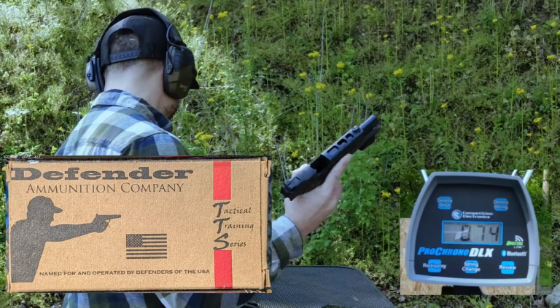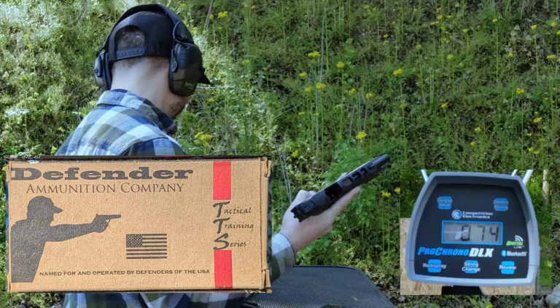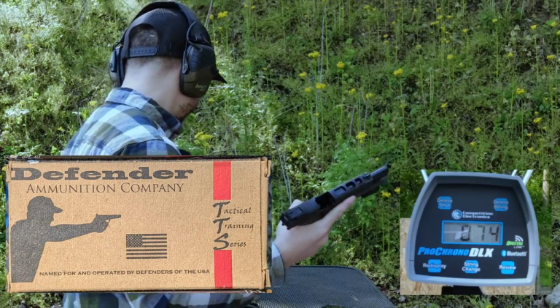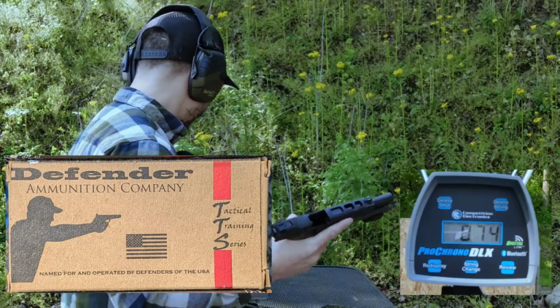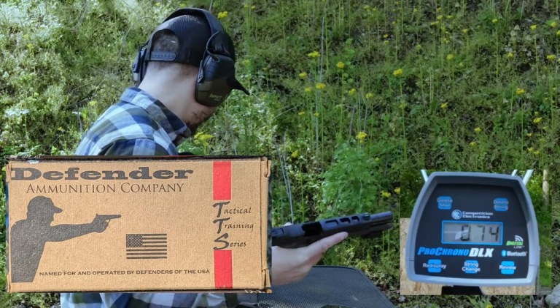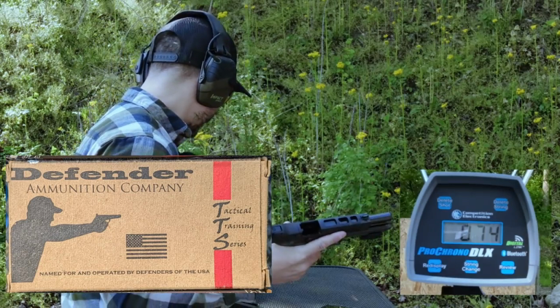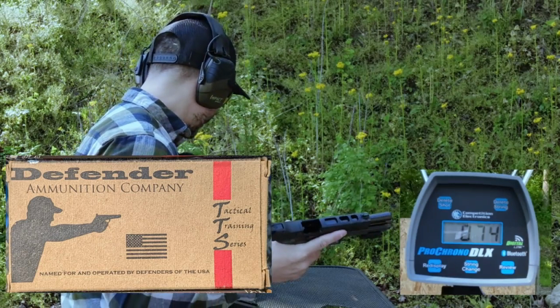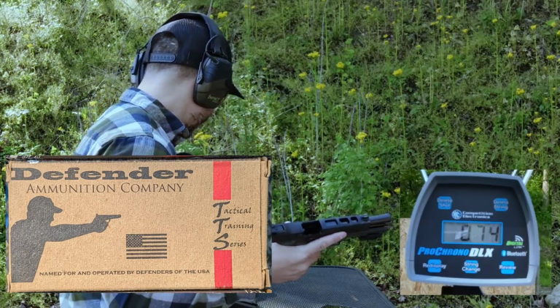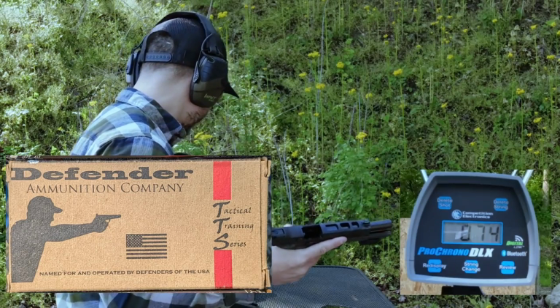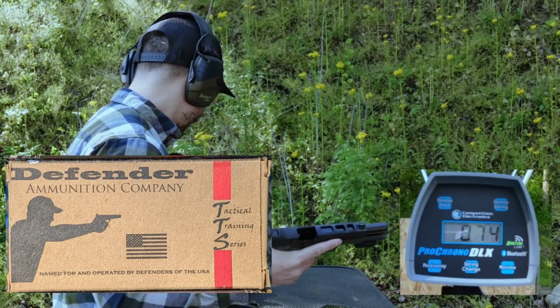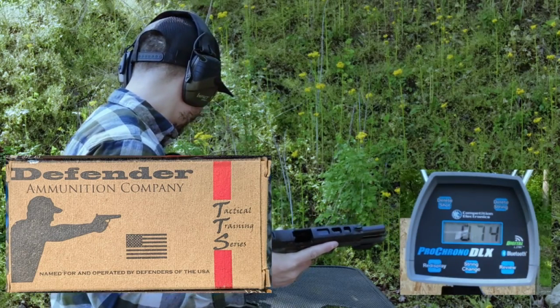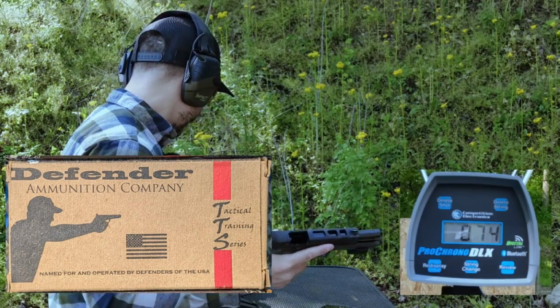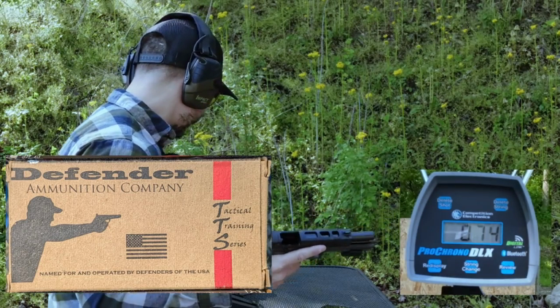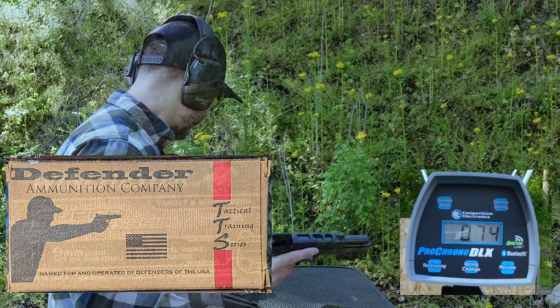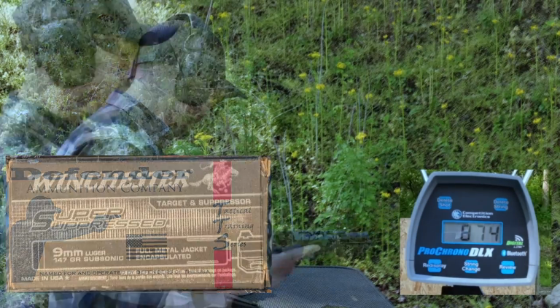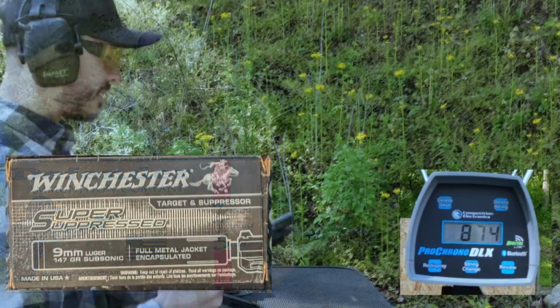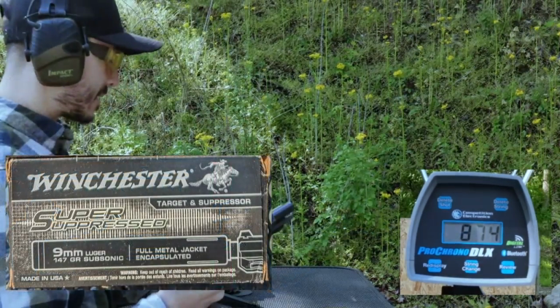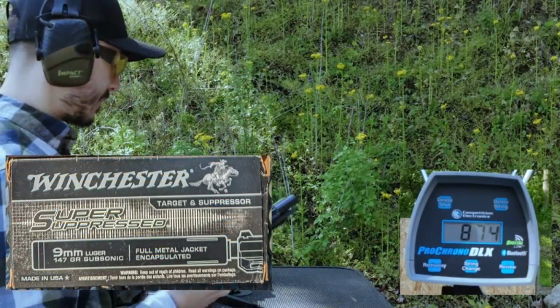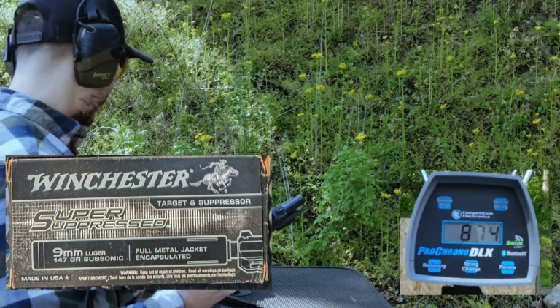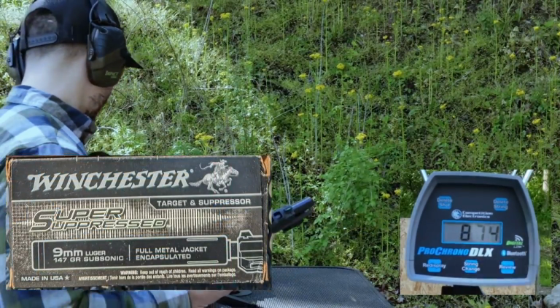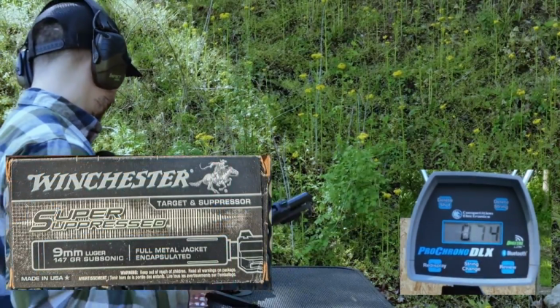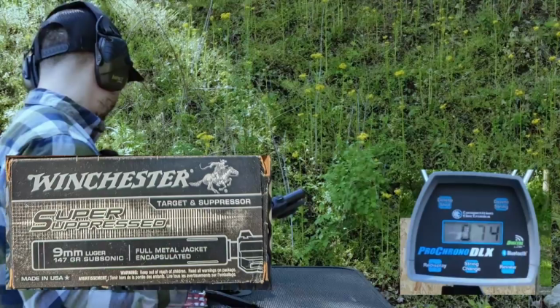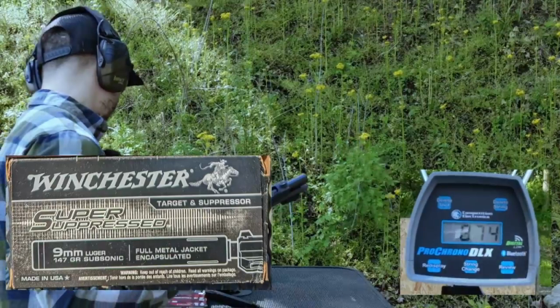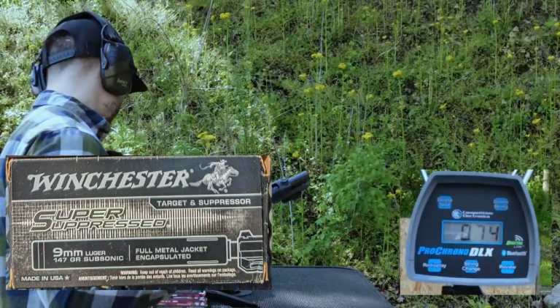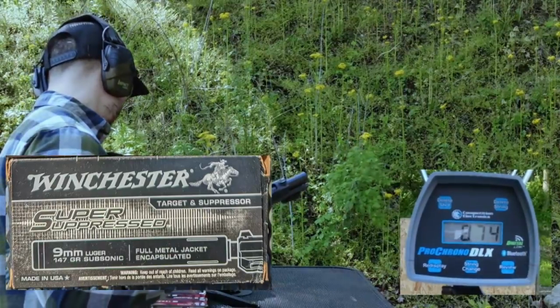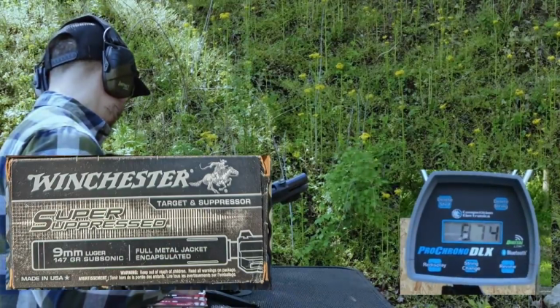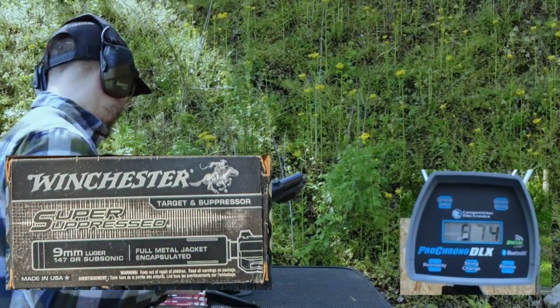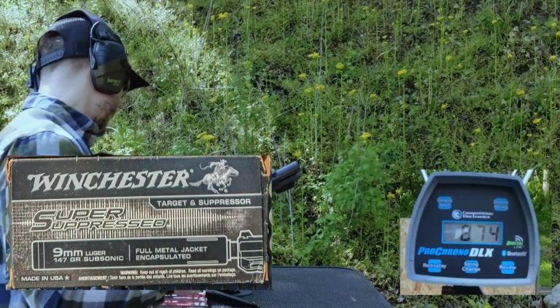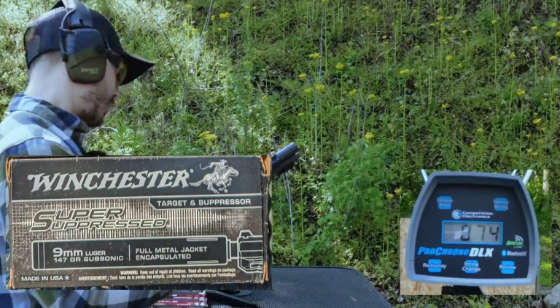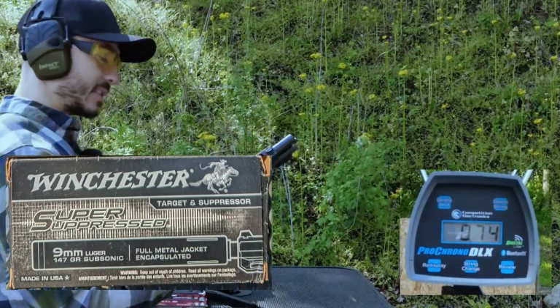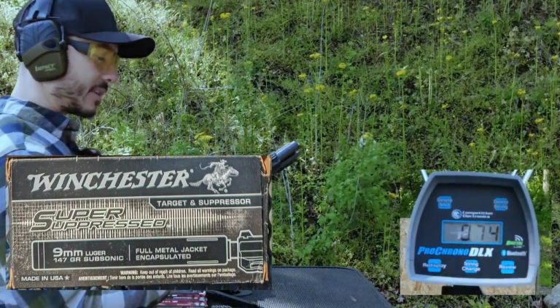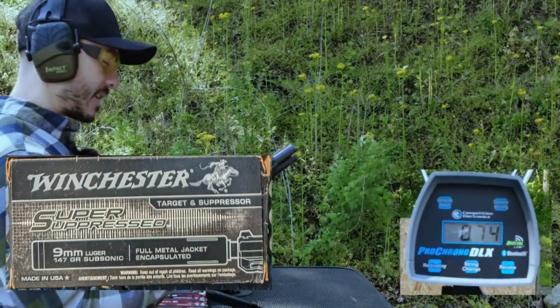Recording velocities as we go. The muzzle rise on the Defender ammunition was 13.06 degrees — slightly more than the Parabellum Research.